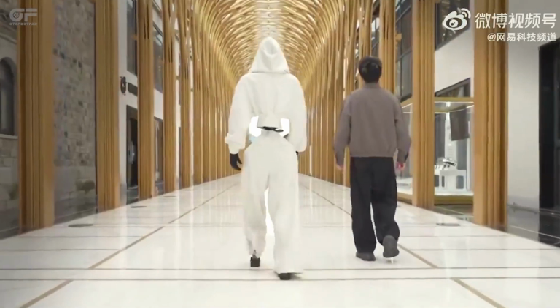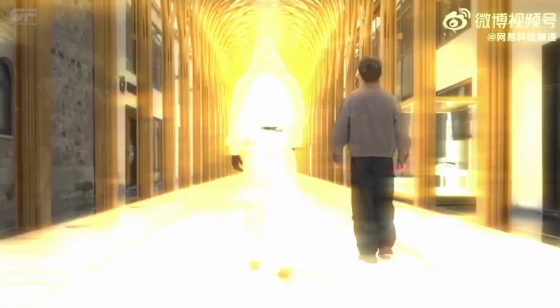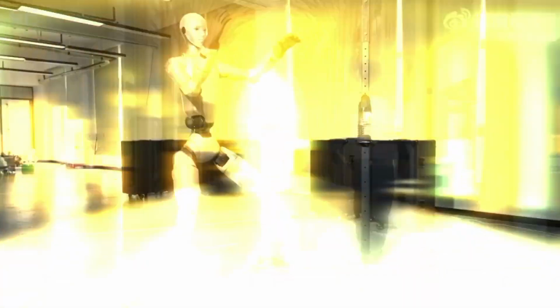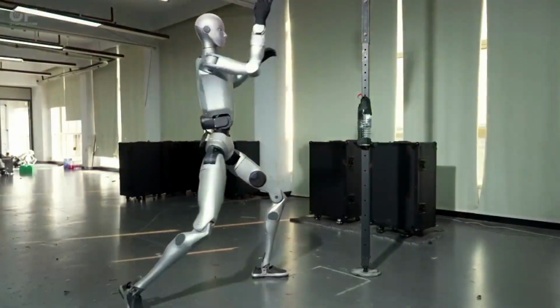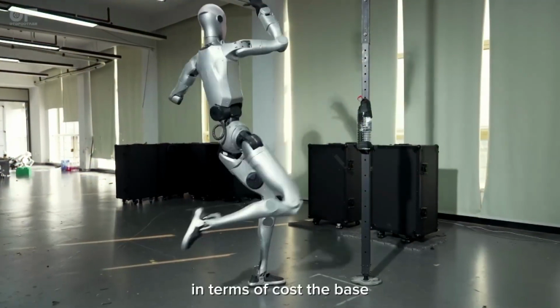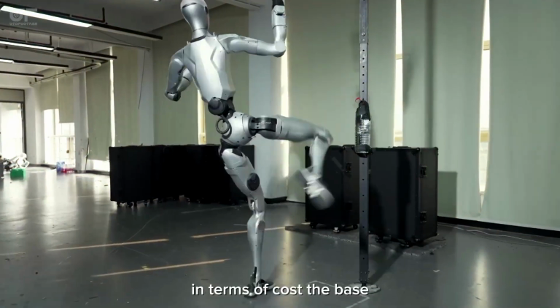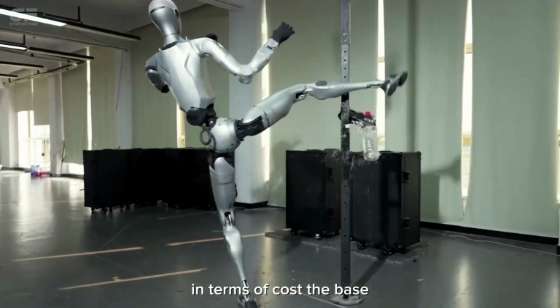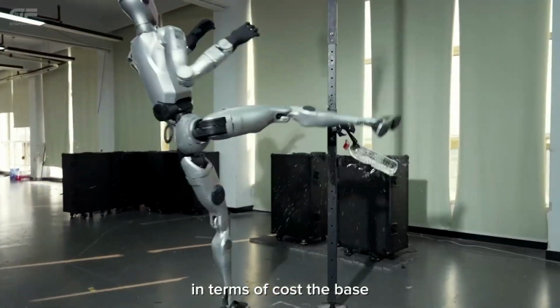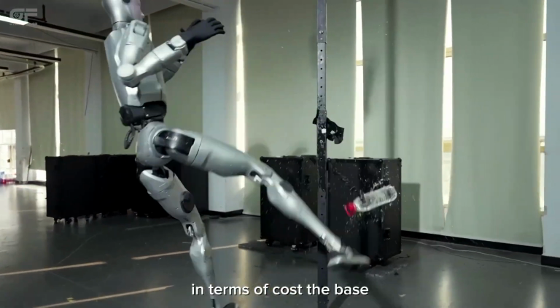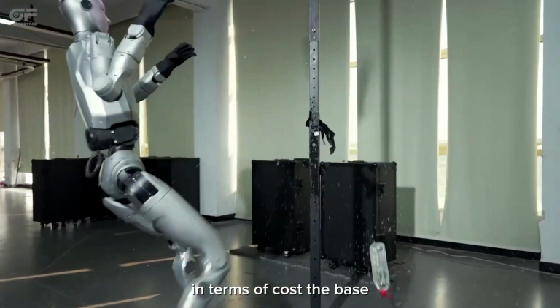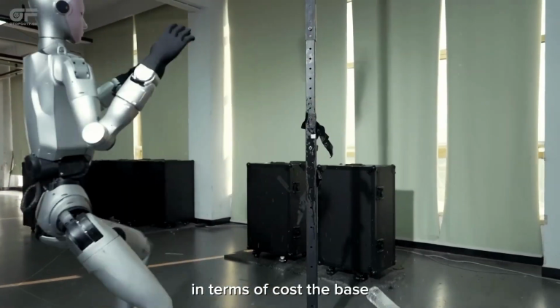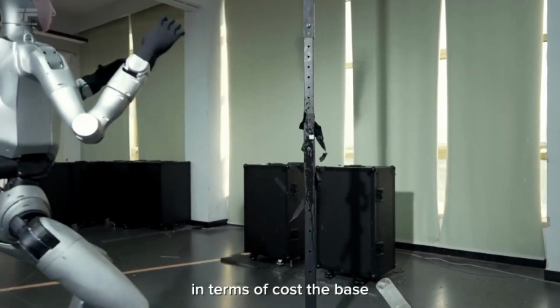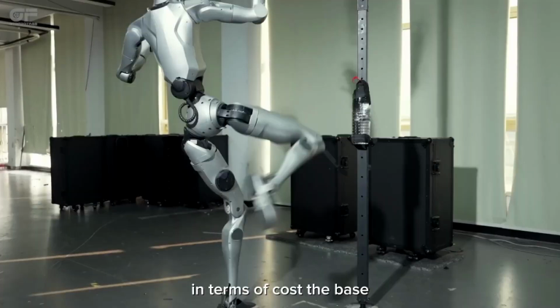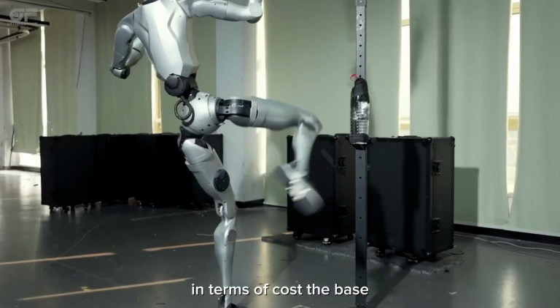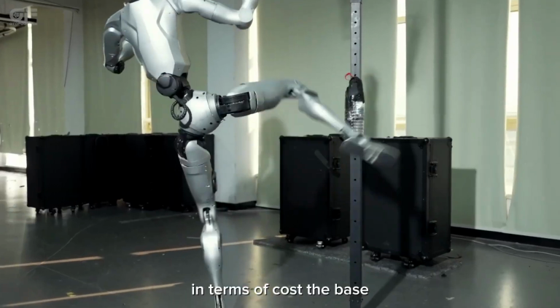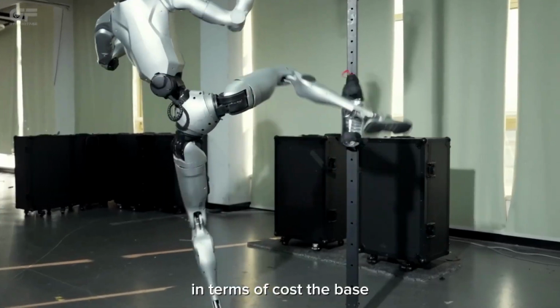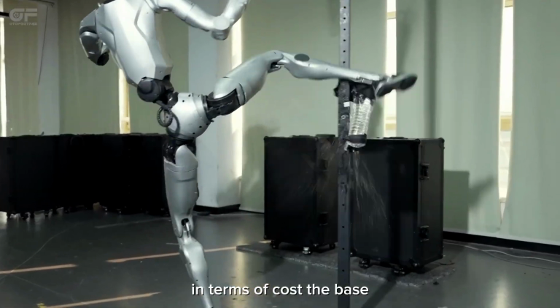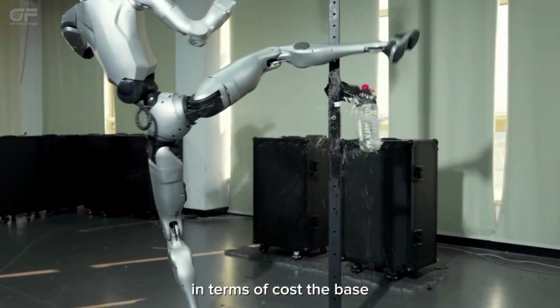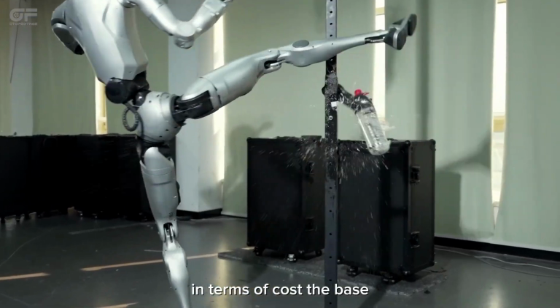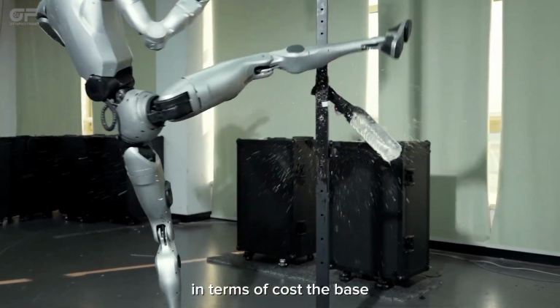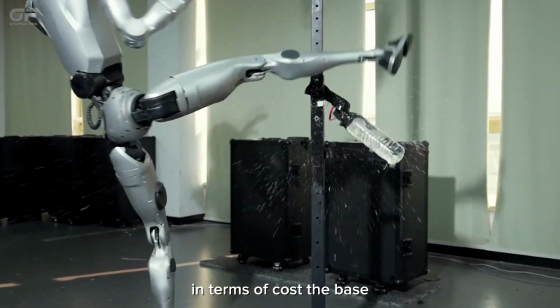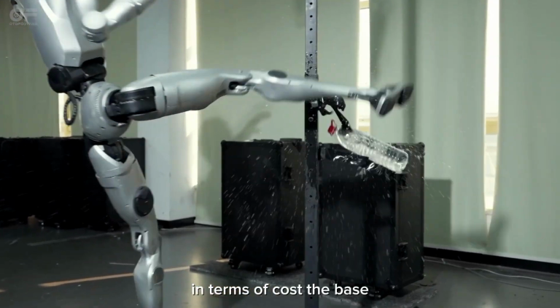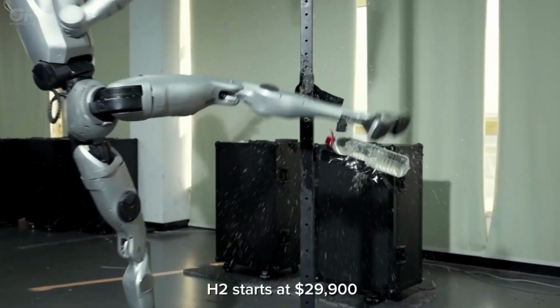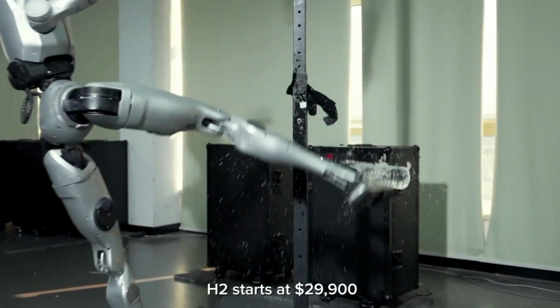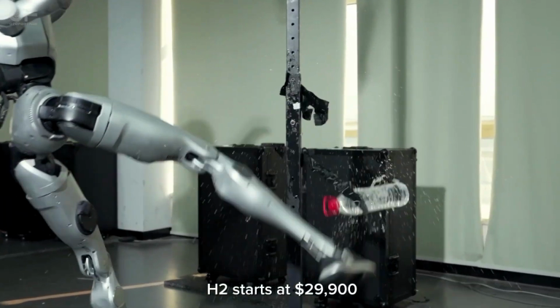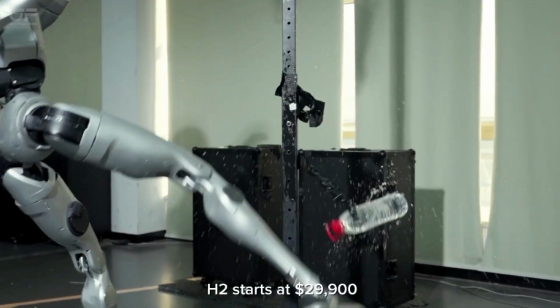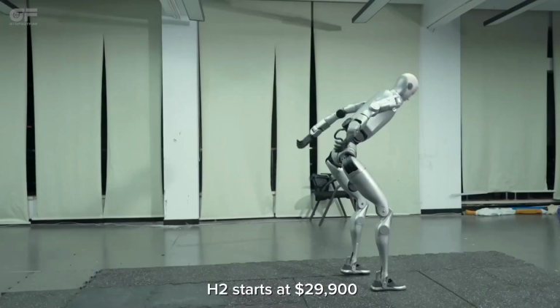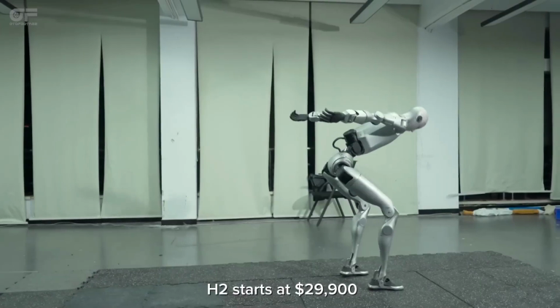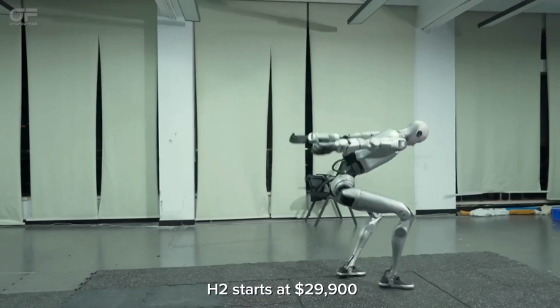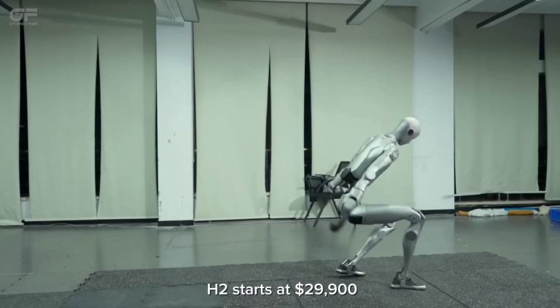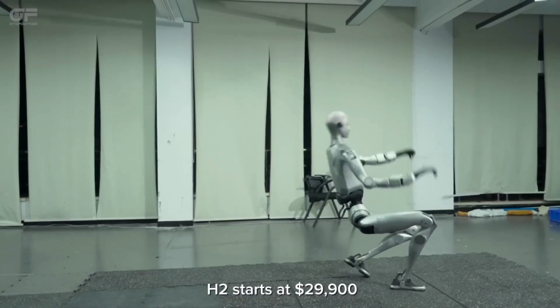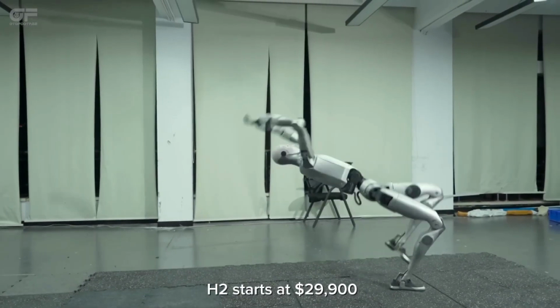In terms of cost, the base H2 starts at $29,900.